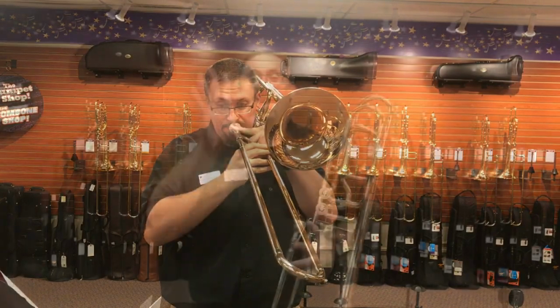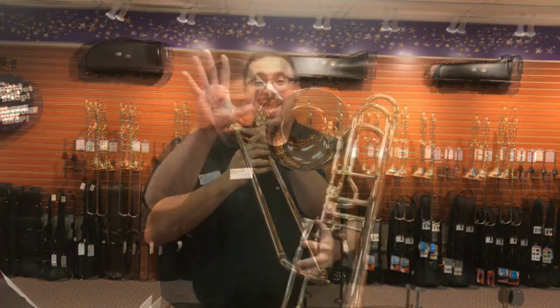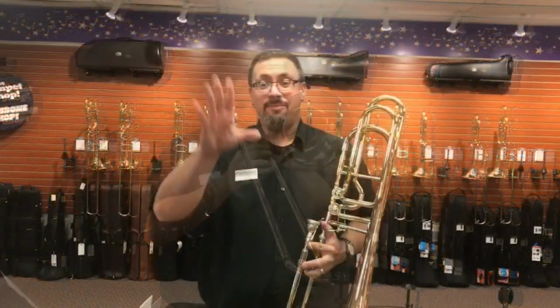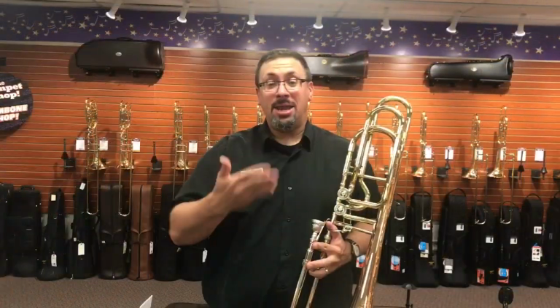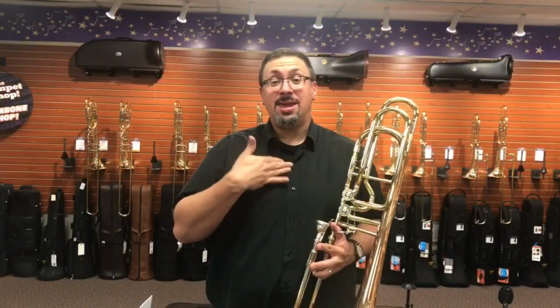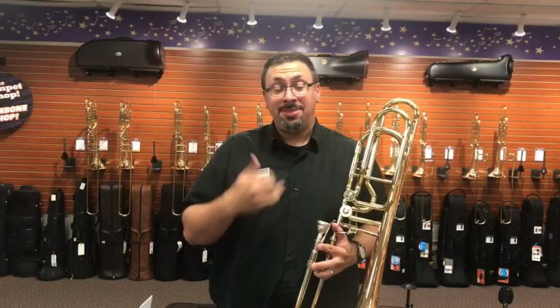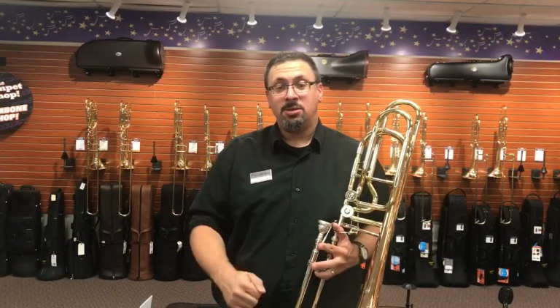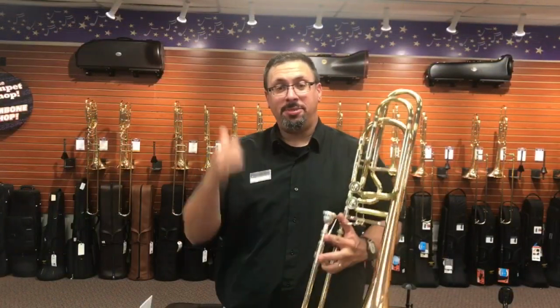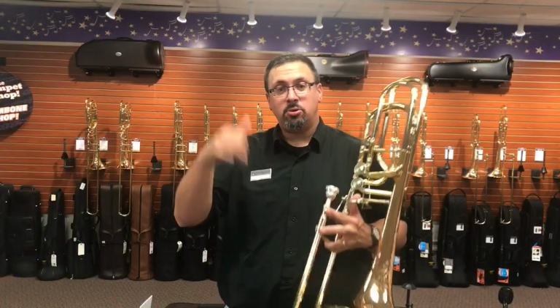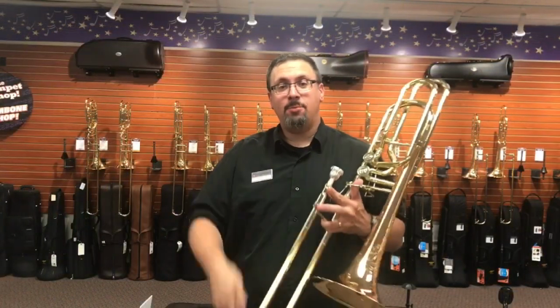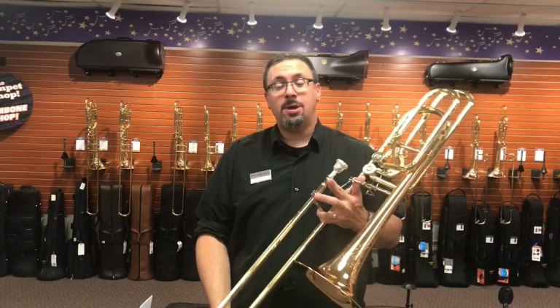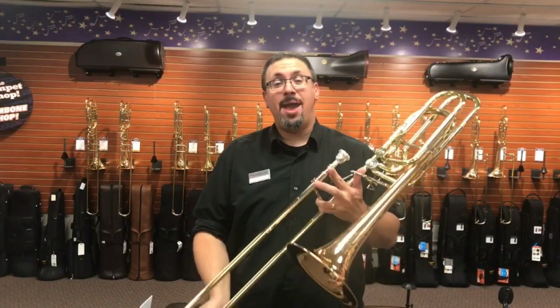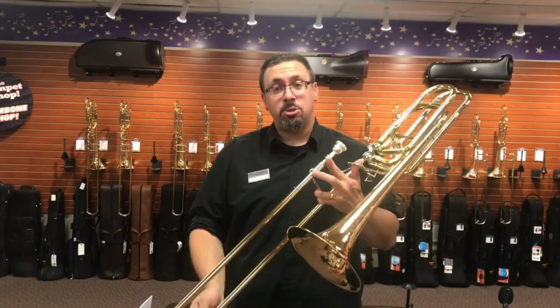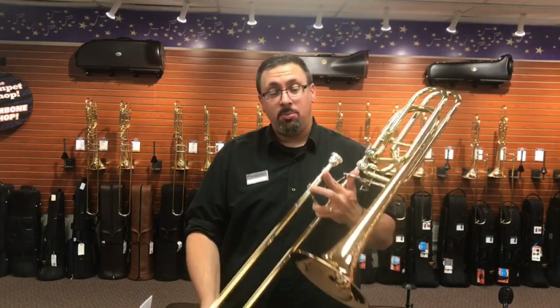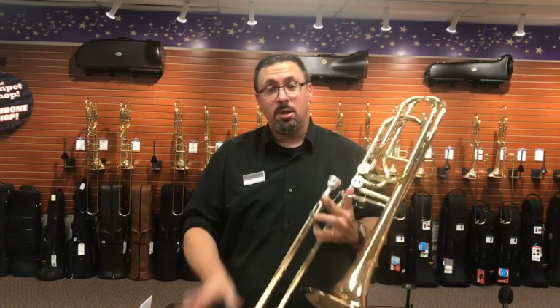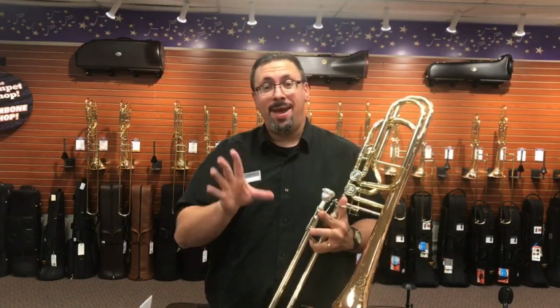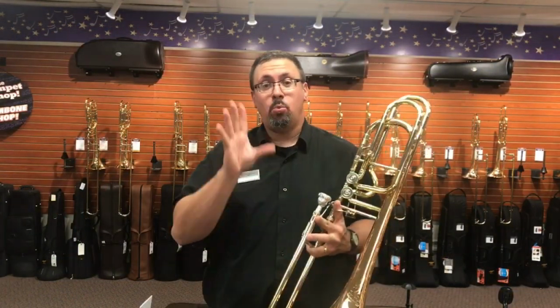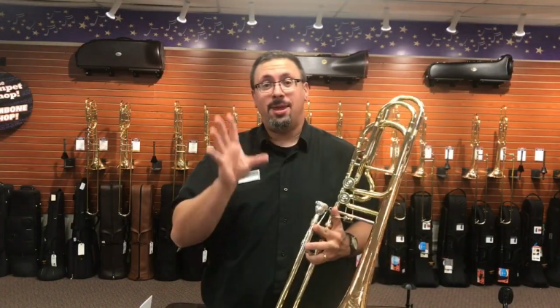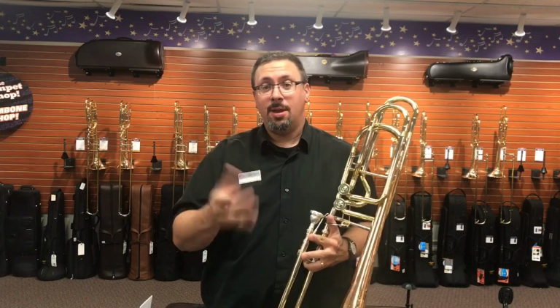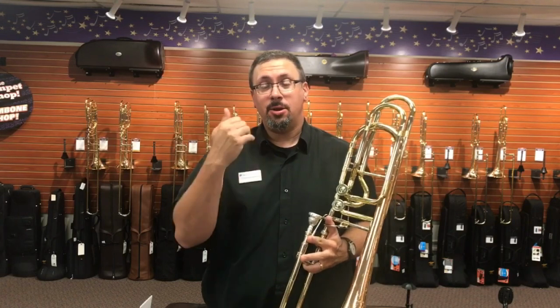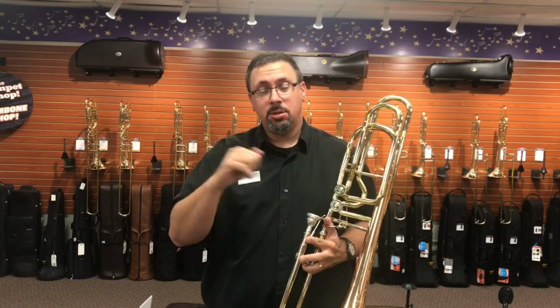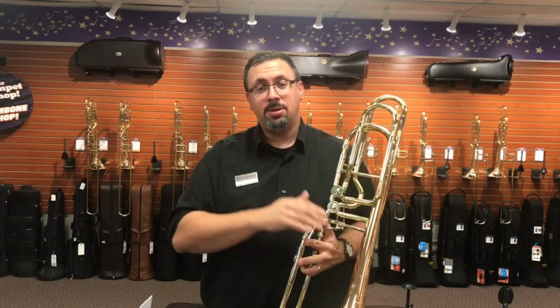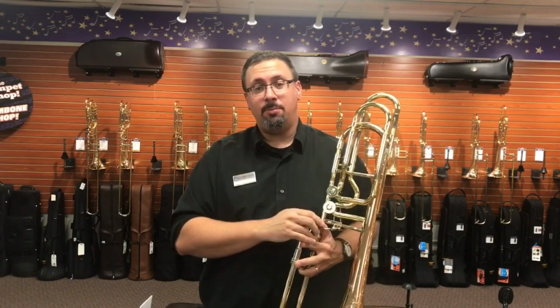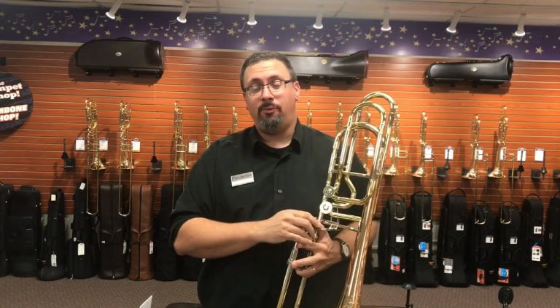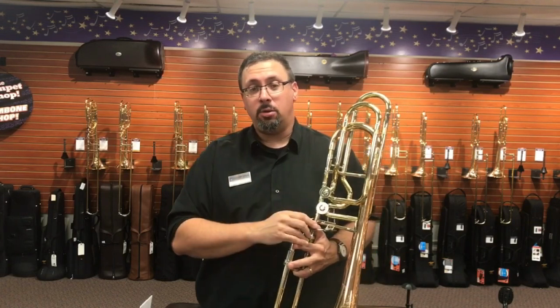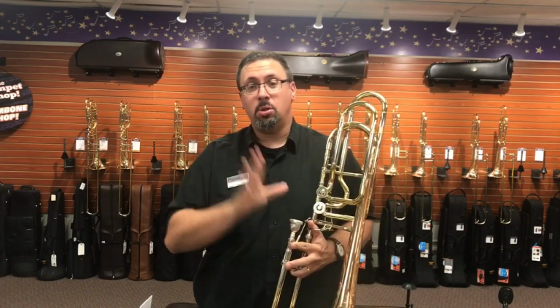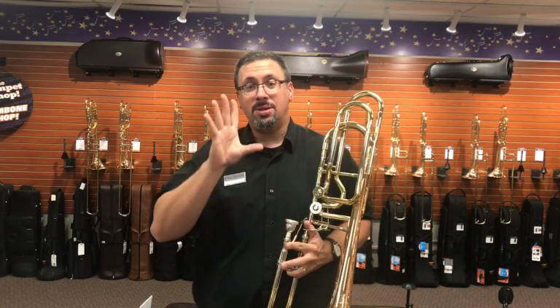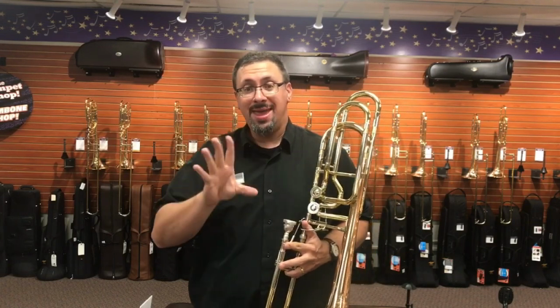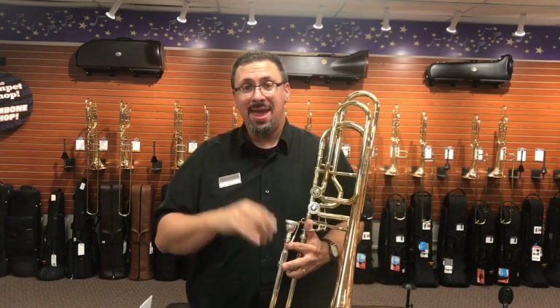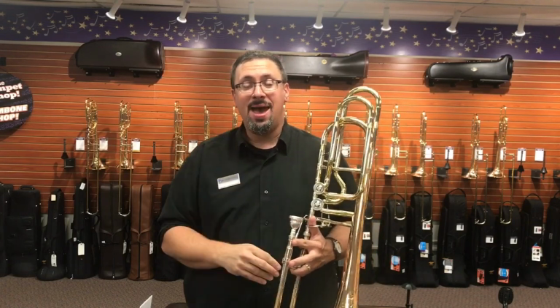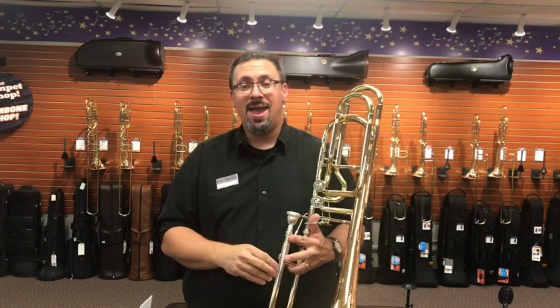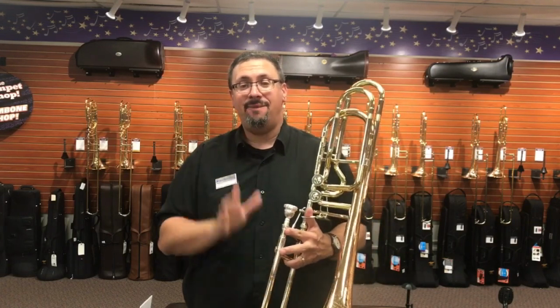Hey everybody, Keith Hilson with the Trombone Shop at Schmidt Music, back with another instrument demo for you.